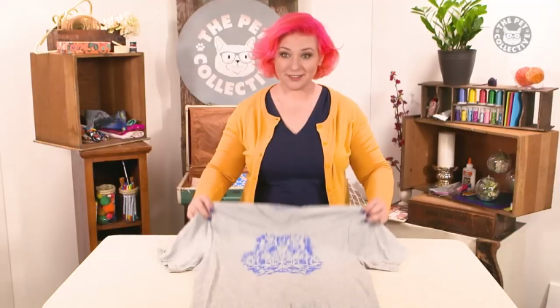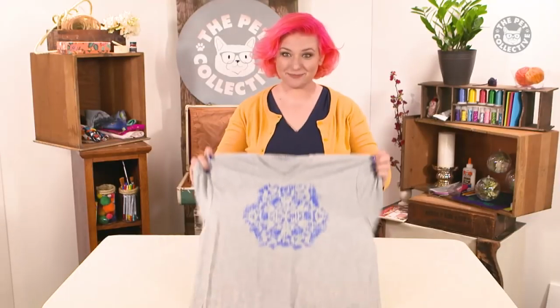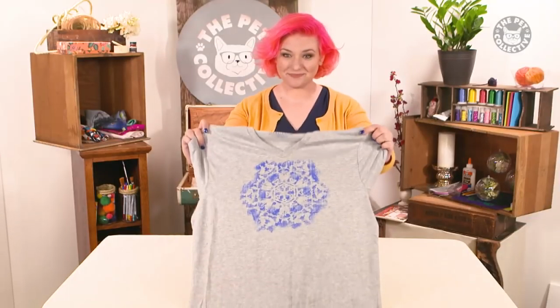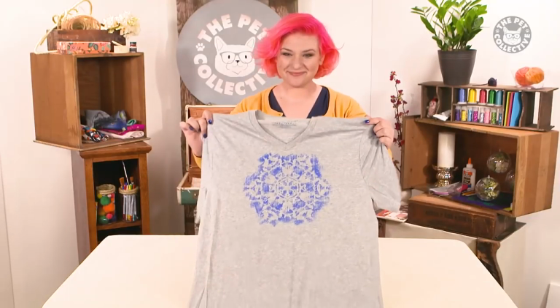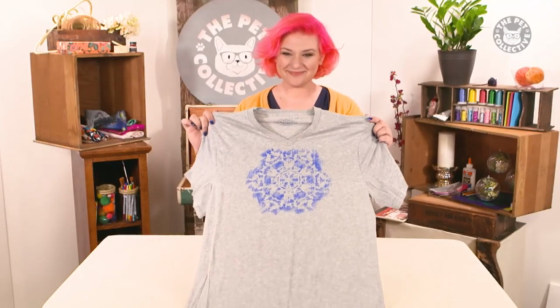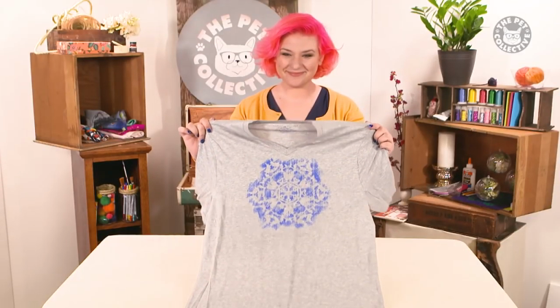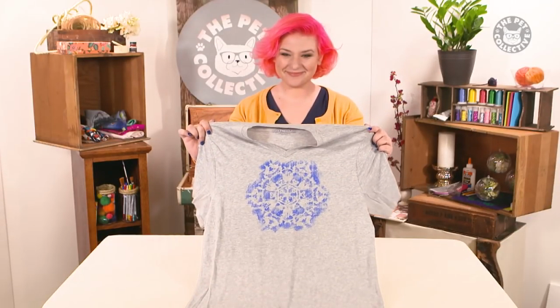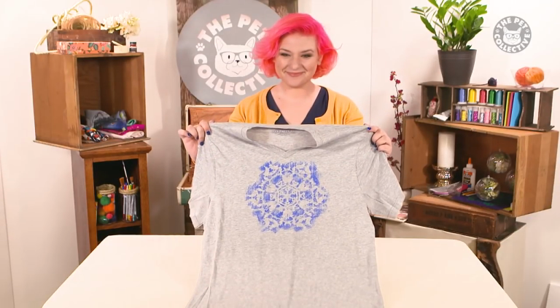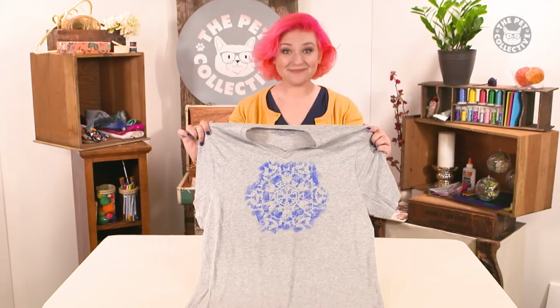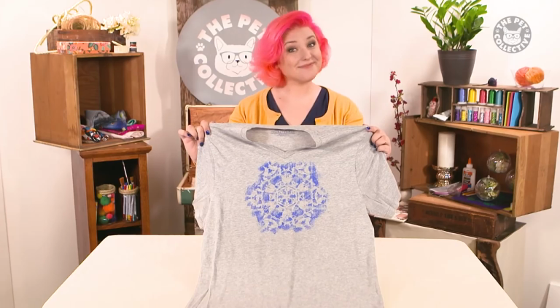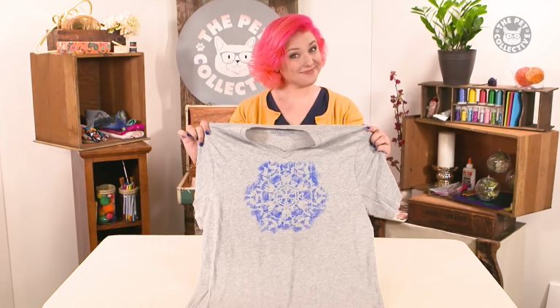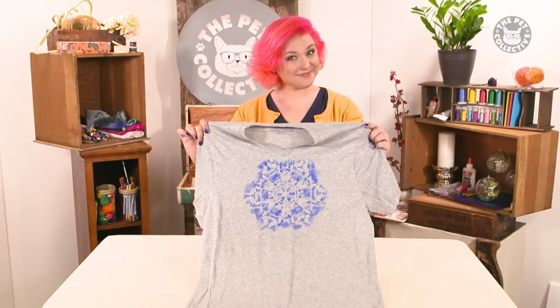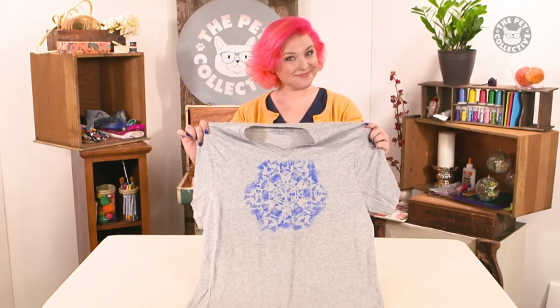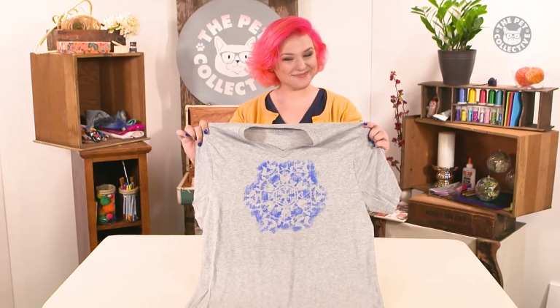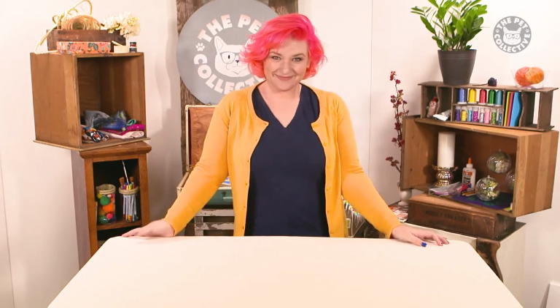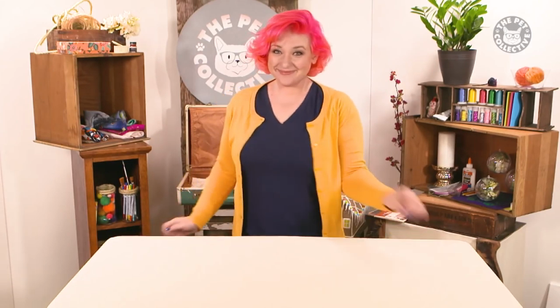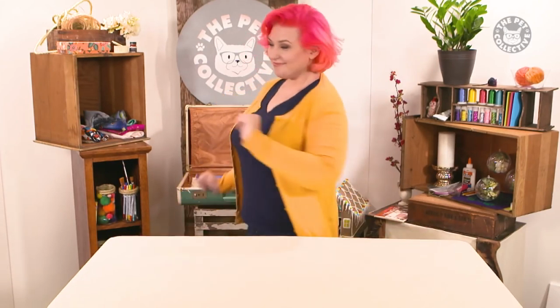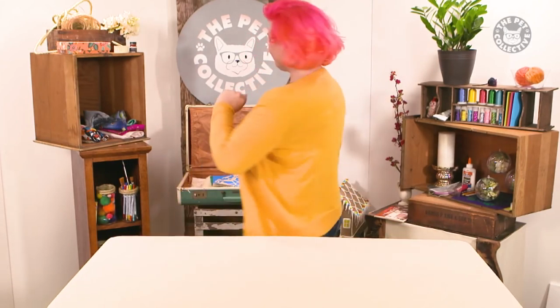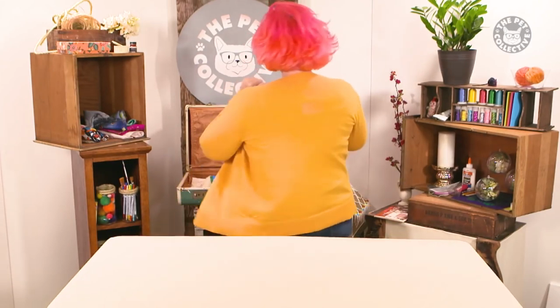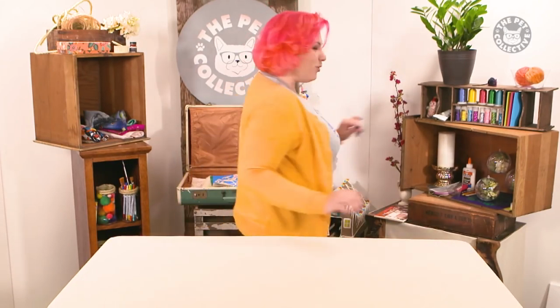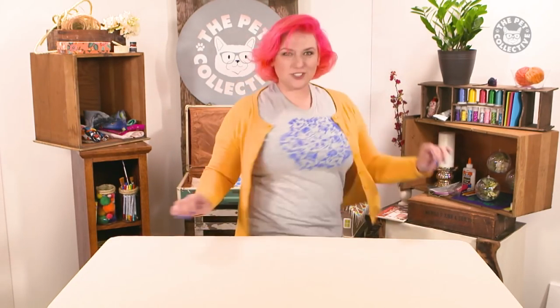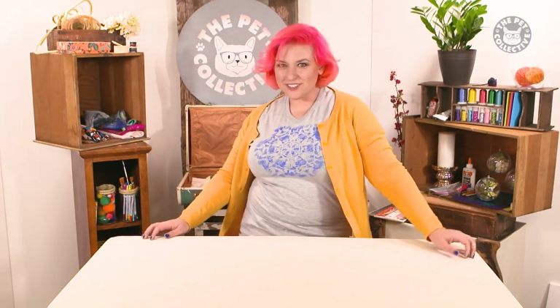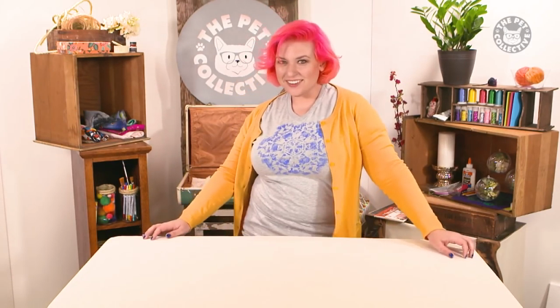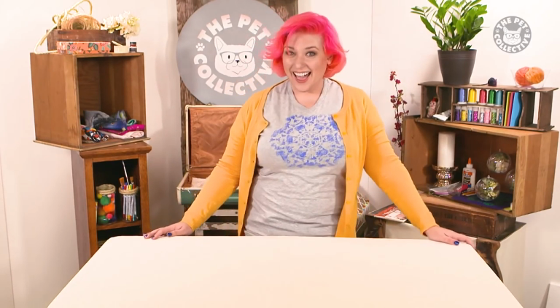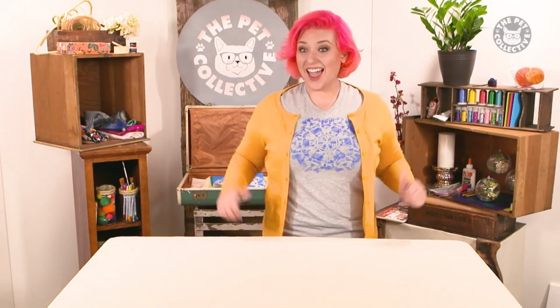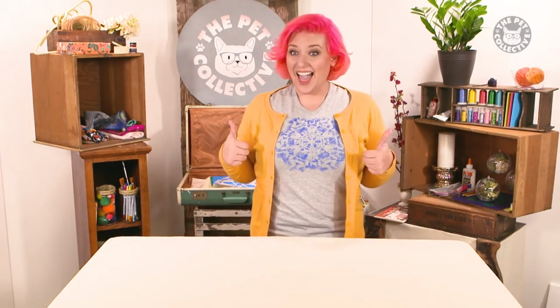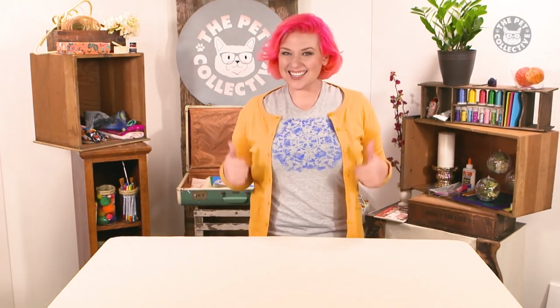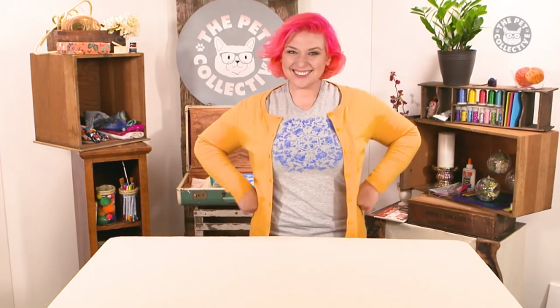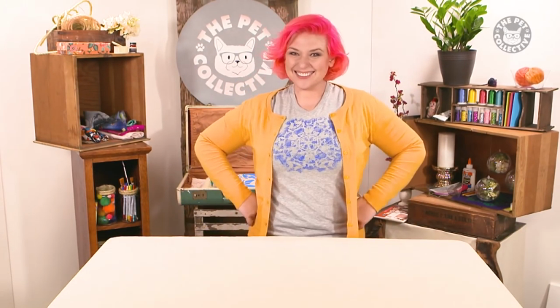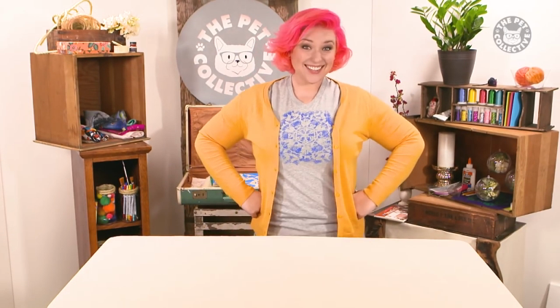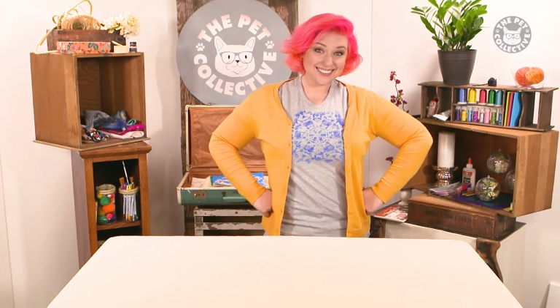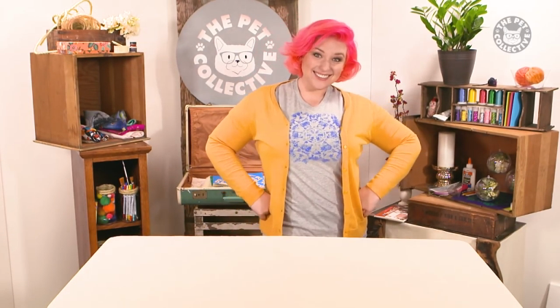Don't miss an episode of Critter Crafts. Click the Facebook follow button now and we'll see you next time.